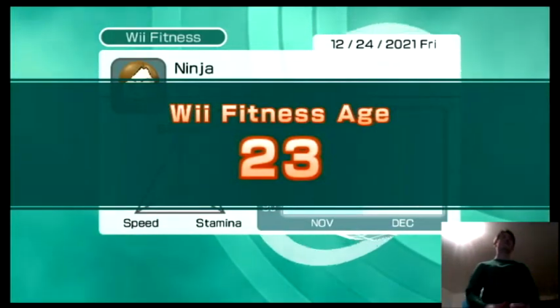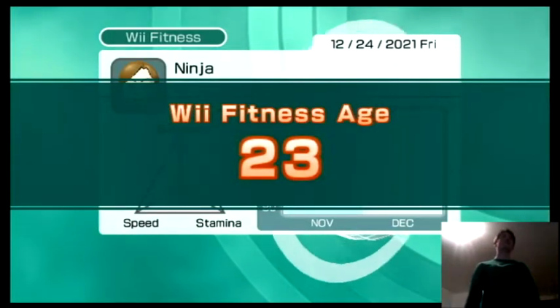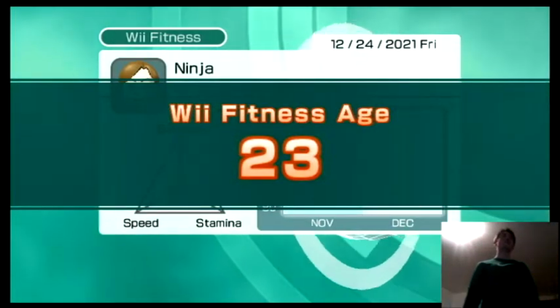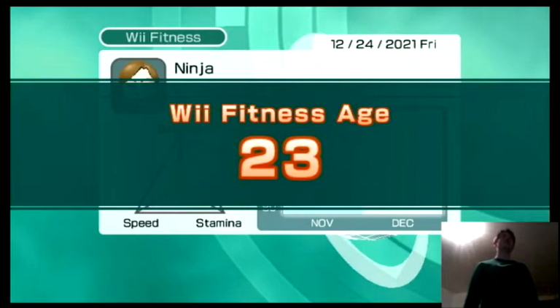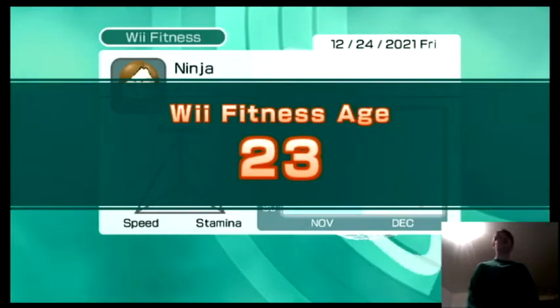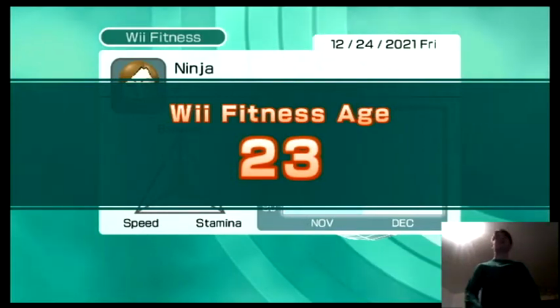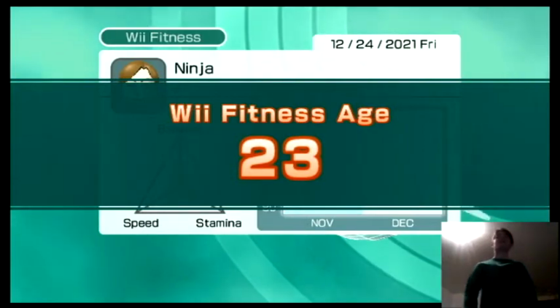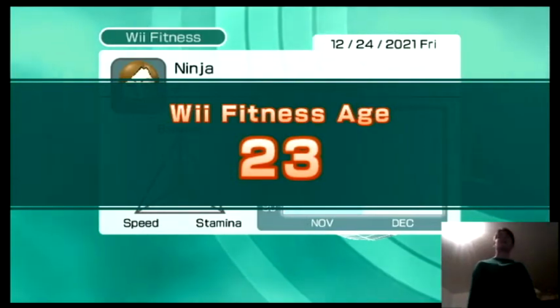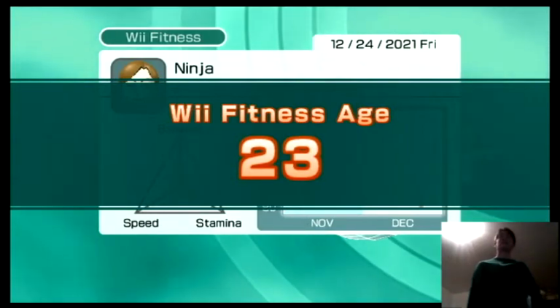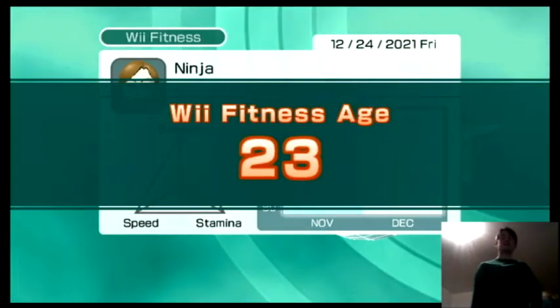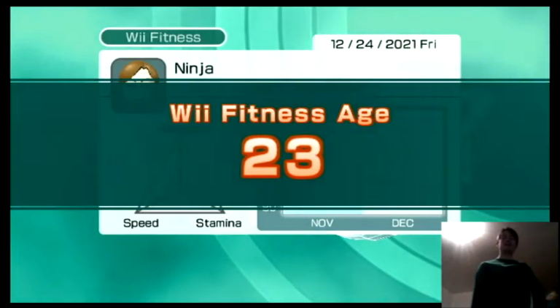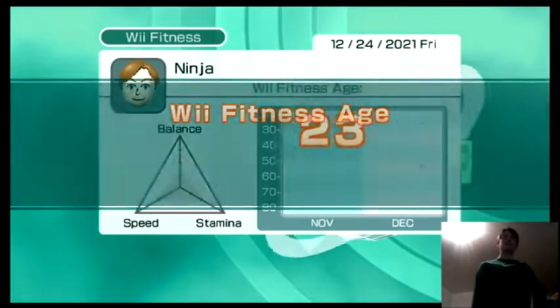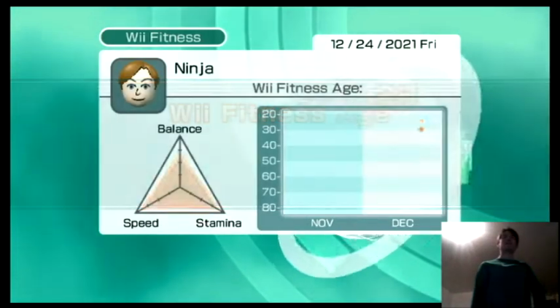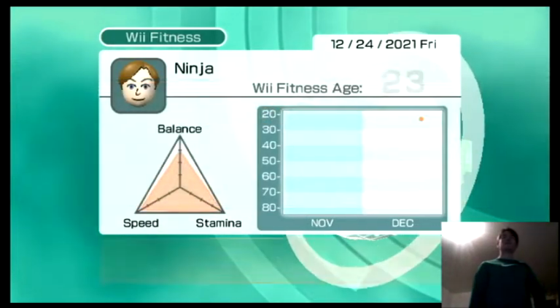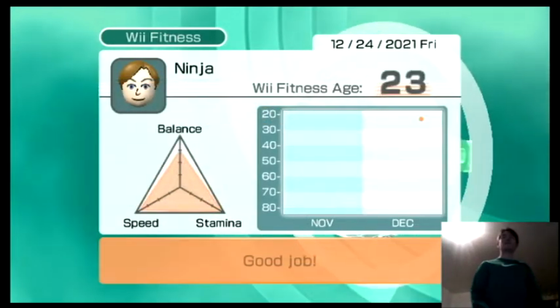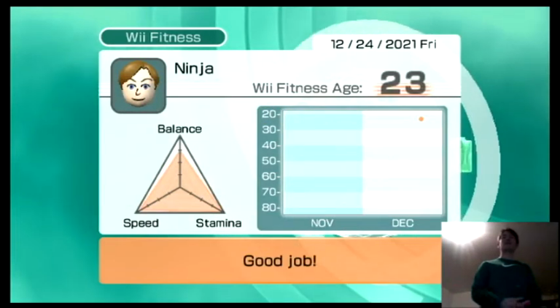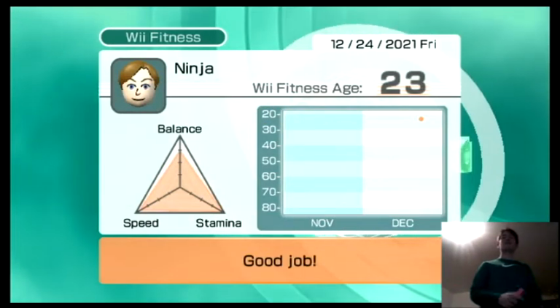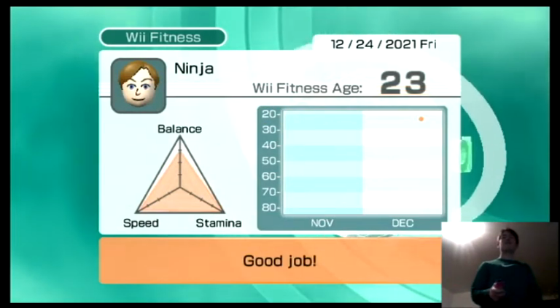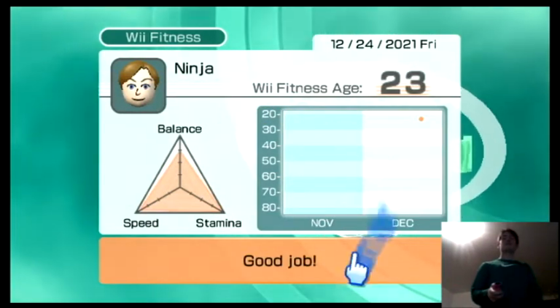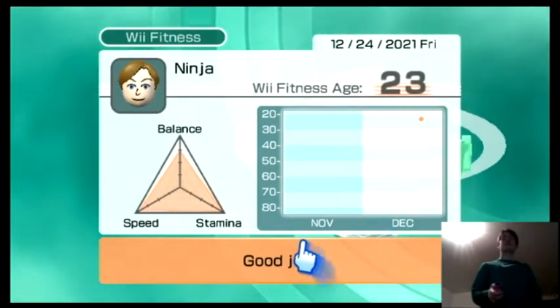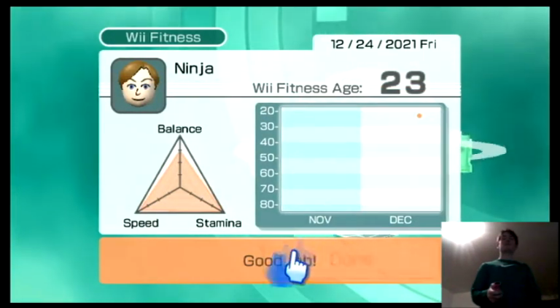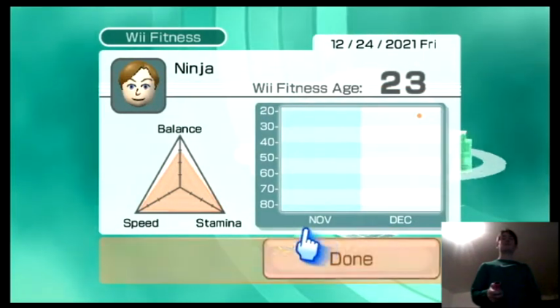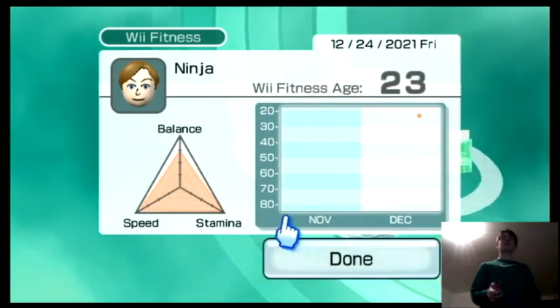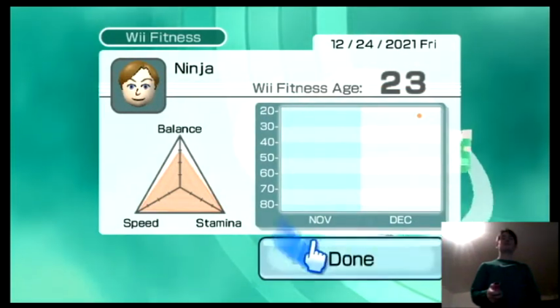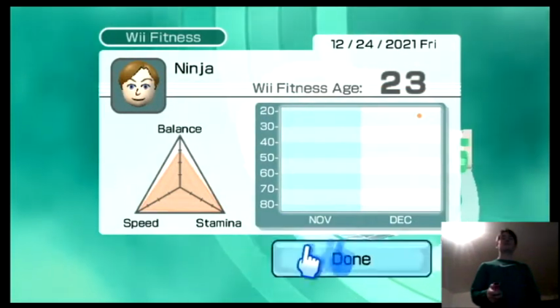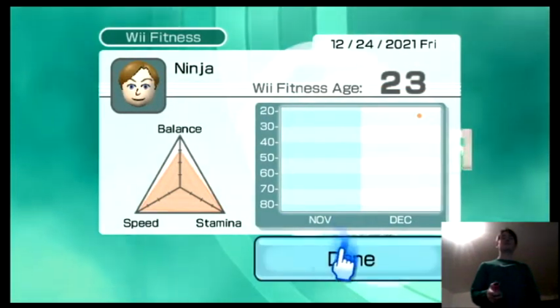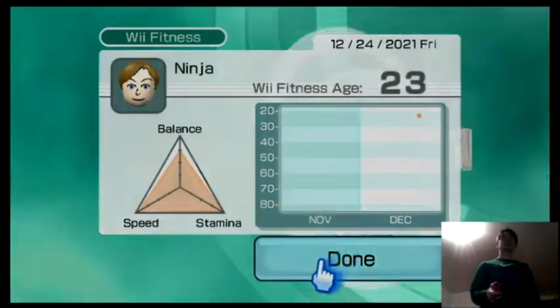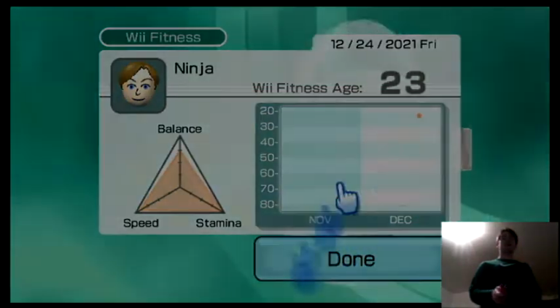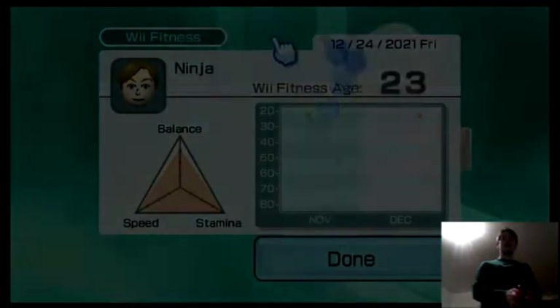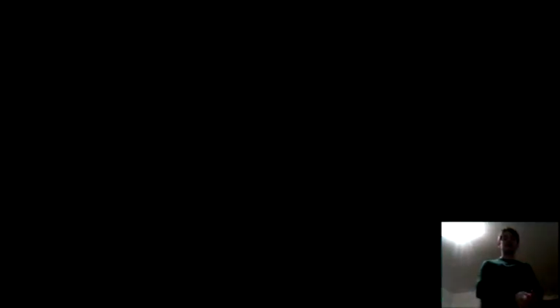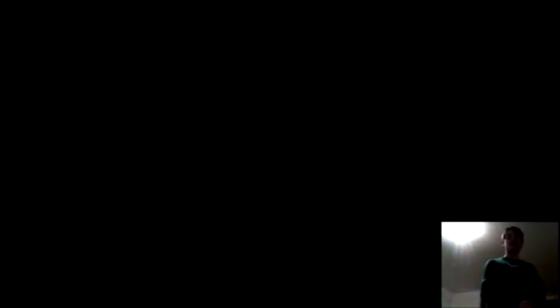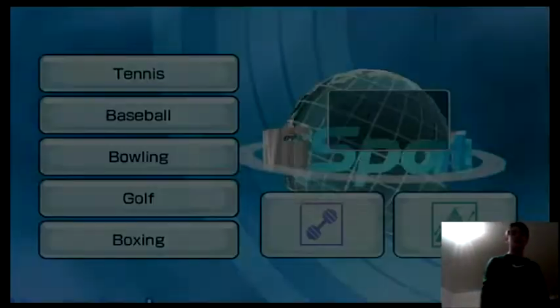23, not bad. Alright guys, we will end this video right here. Thank you all so much for watching, and peace out.